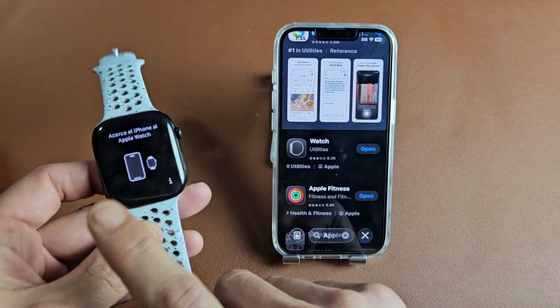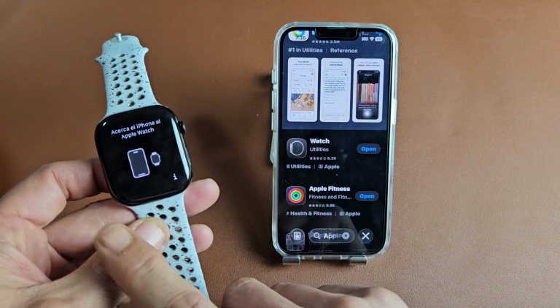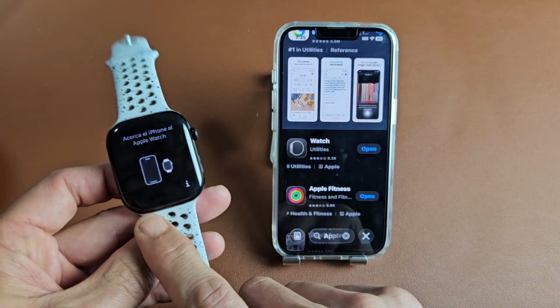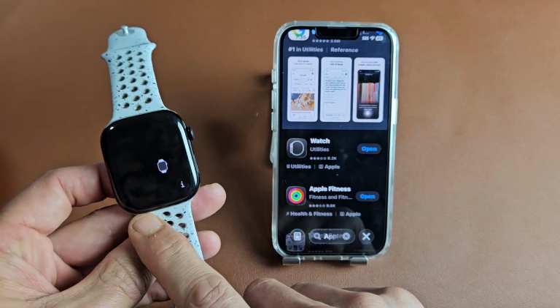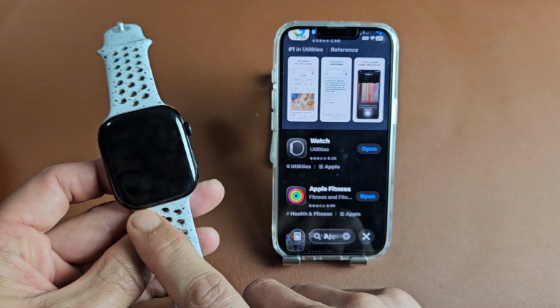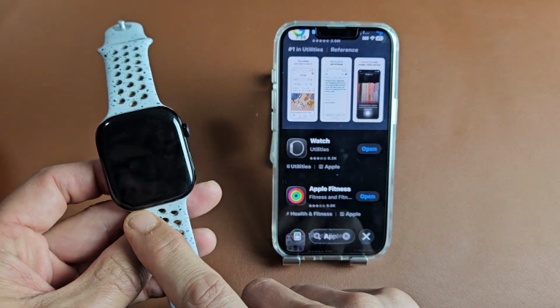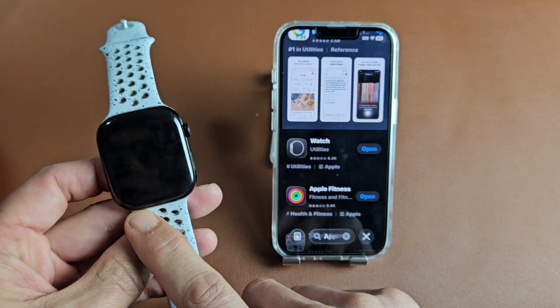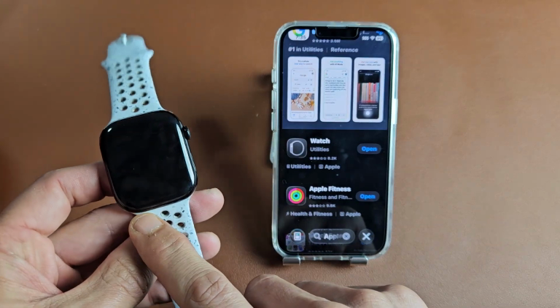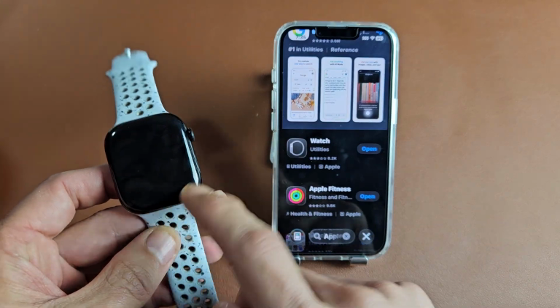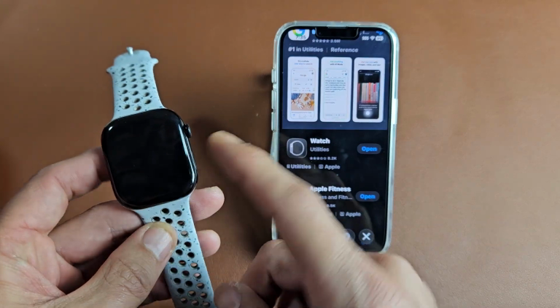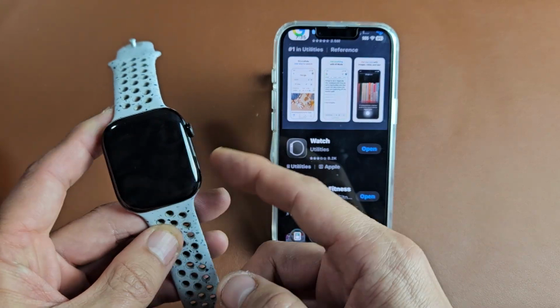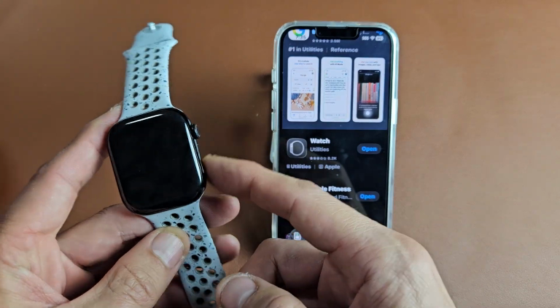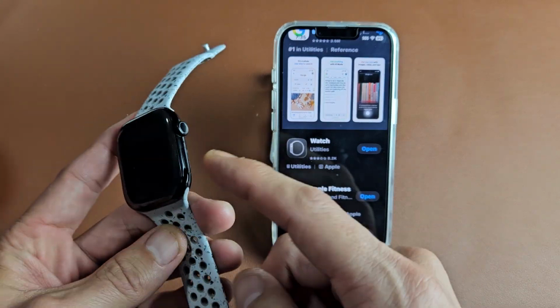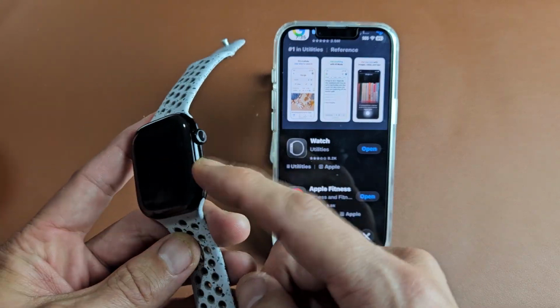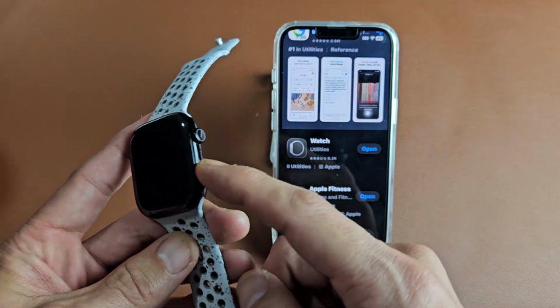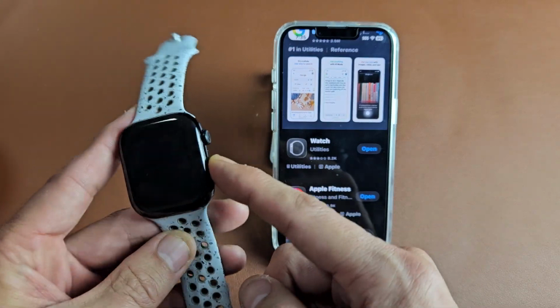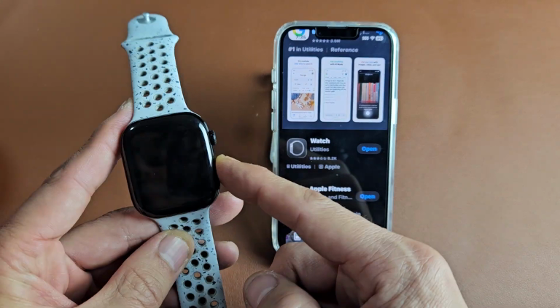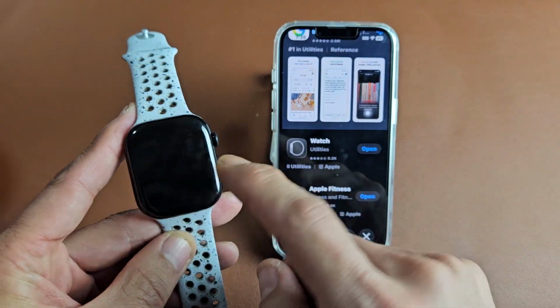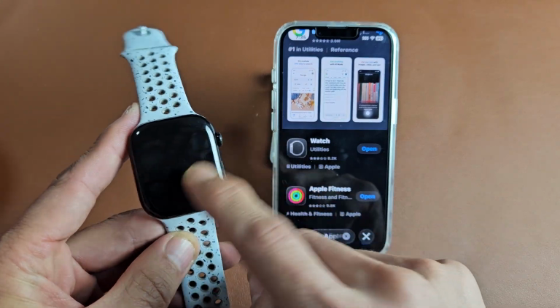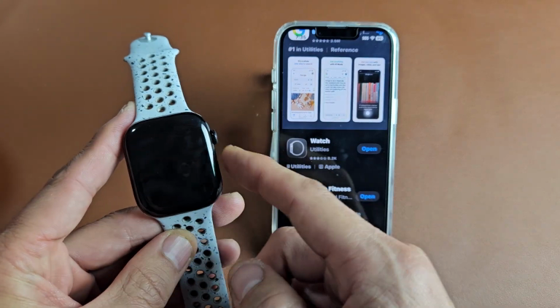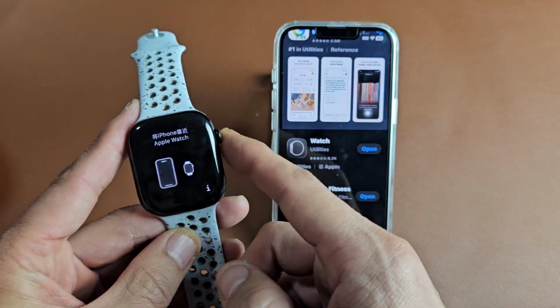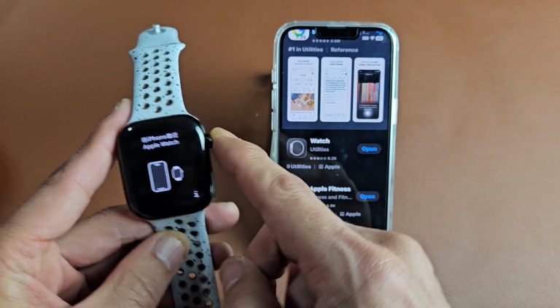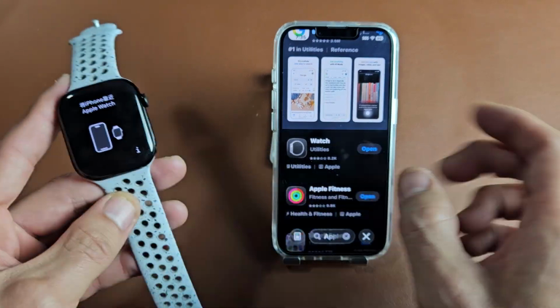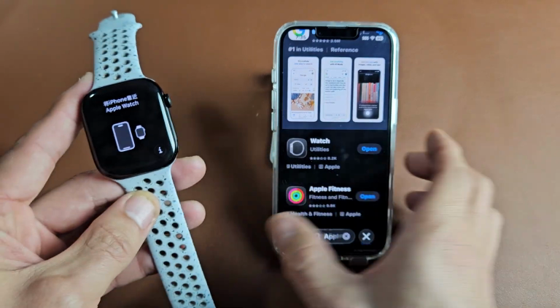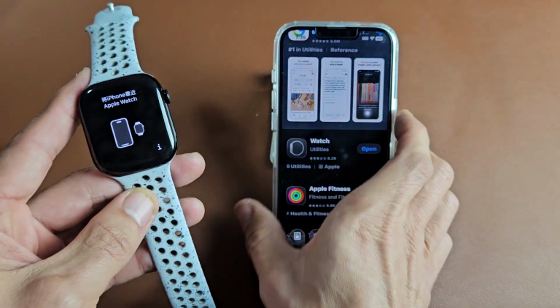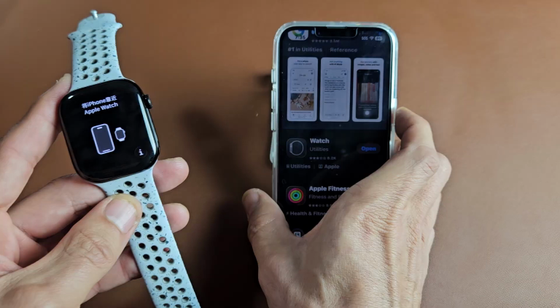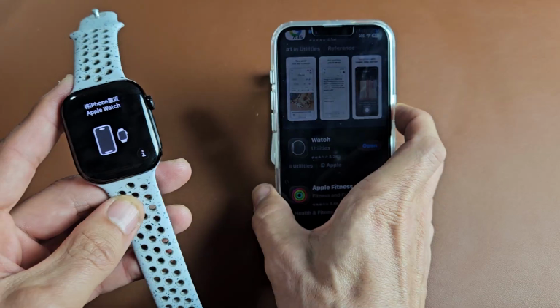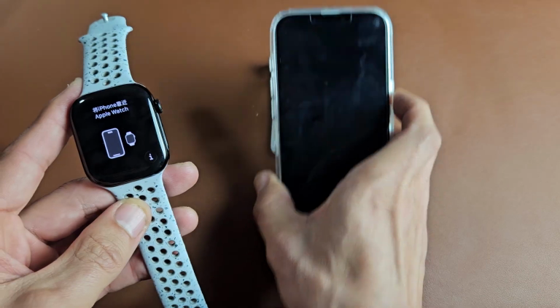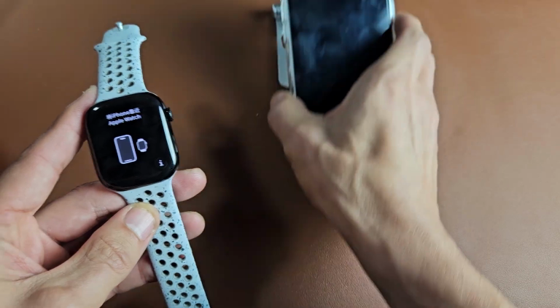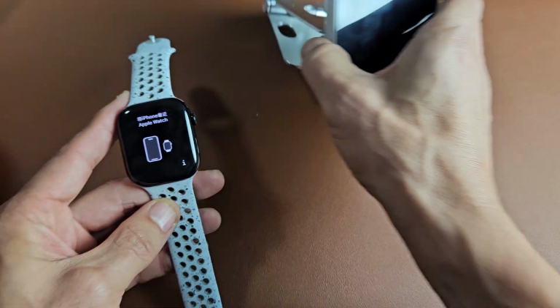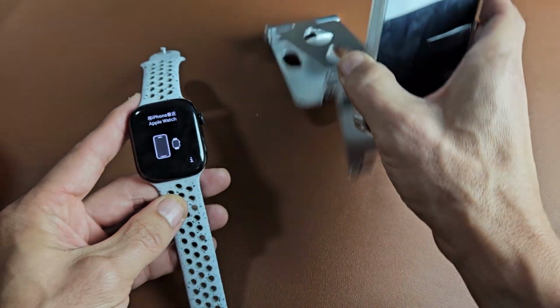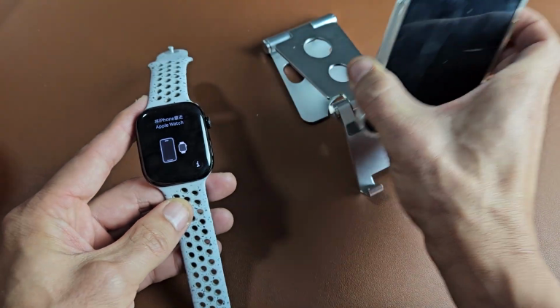Go ahead and turn on your watch. Just press and hold that side button until it boots up to about here. Then once you're here,